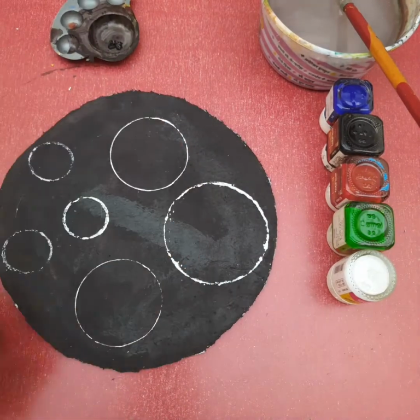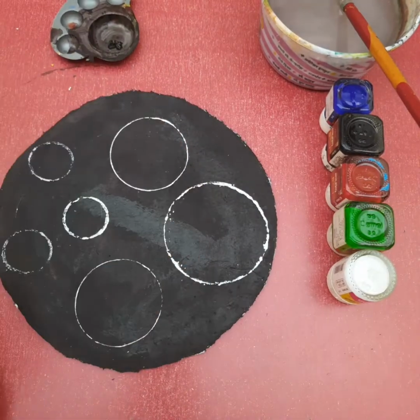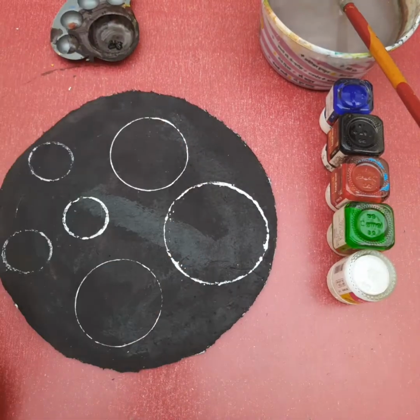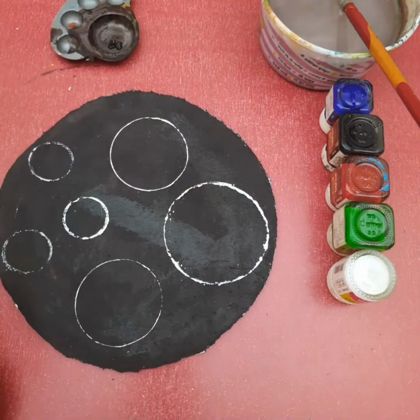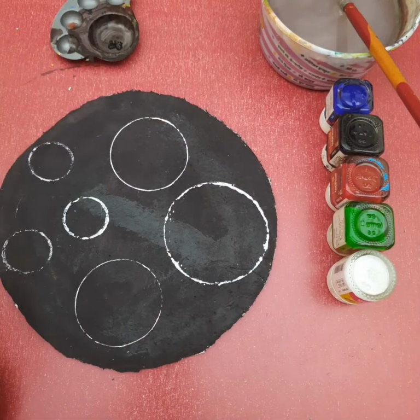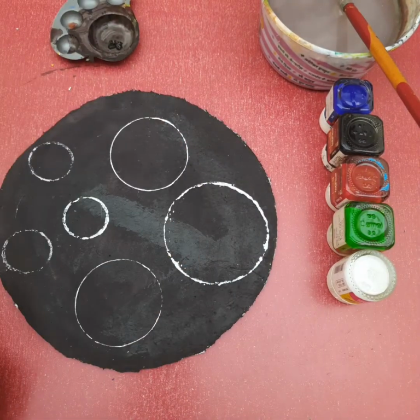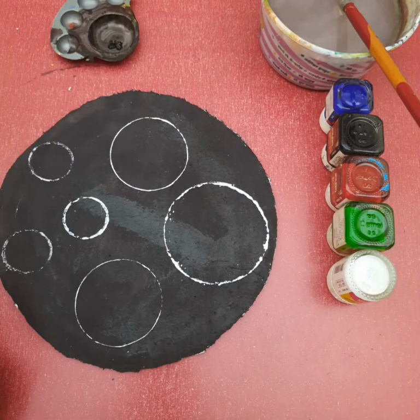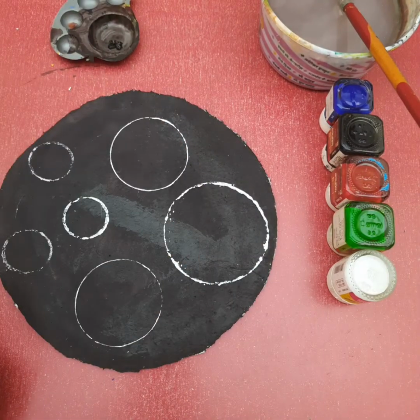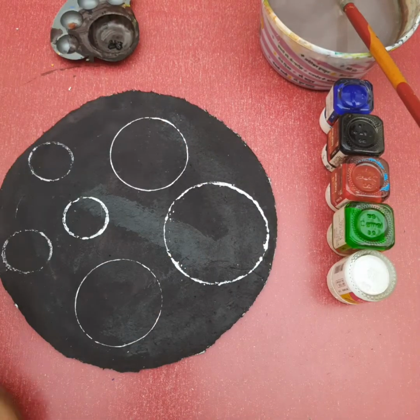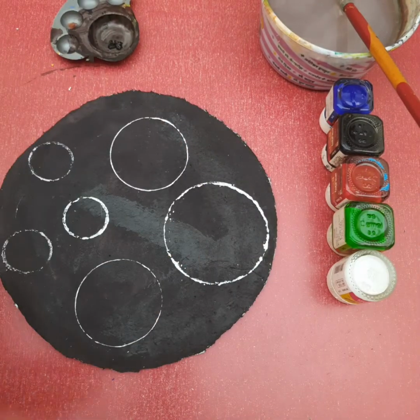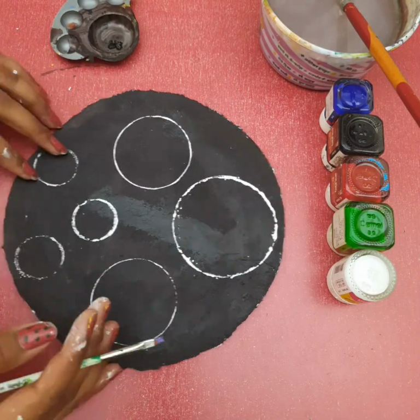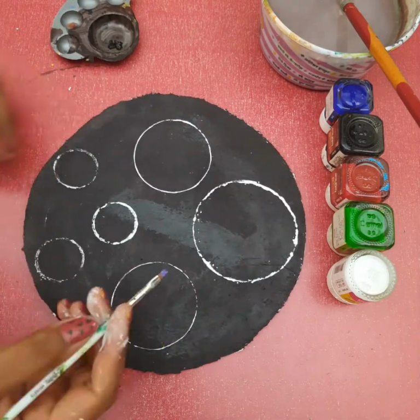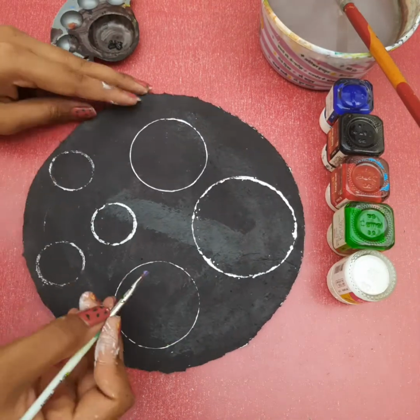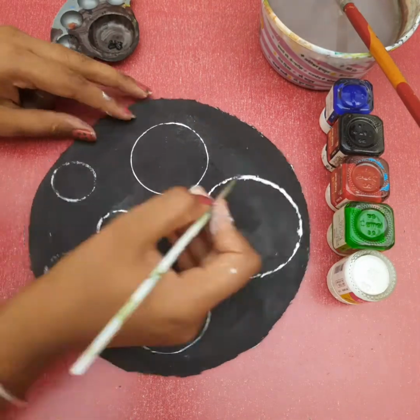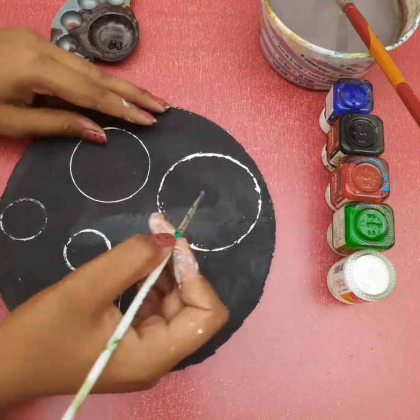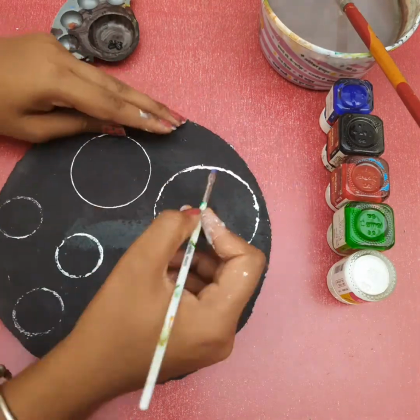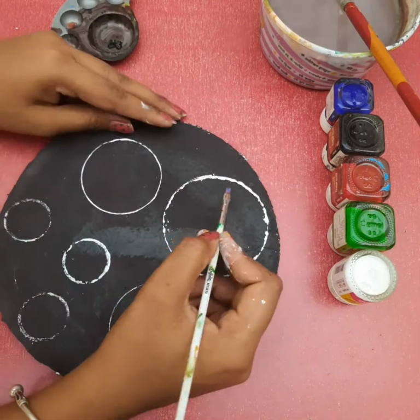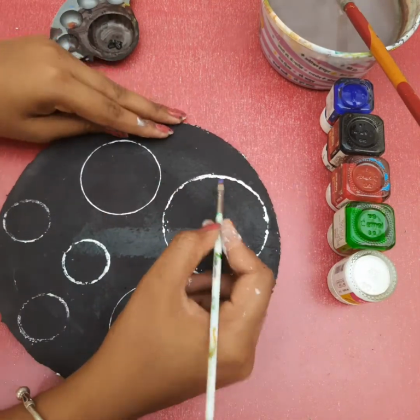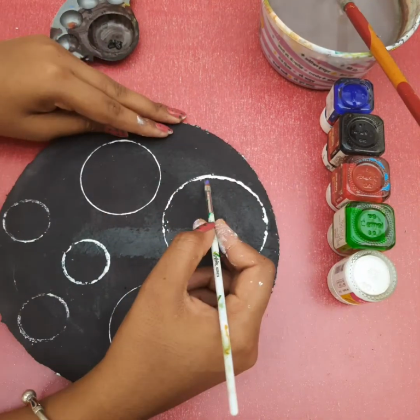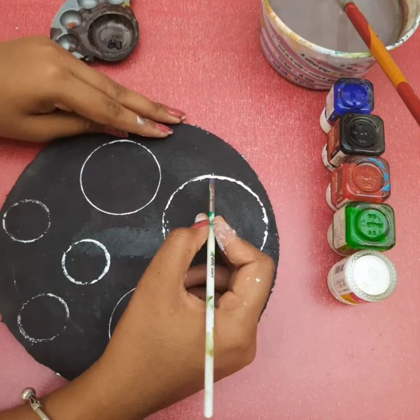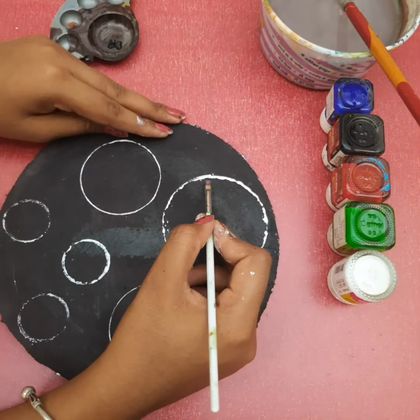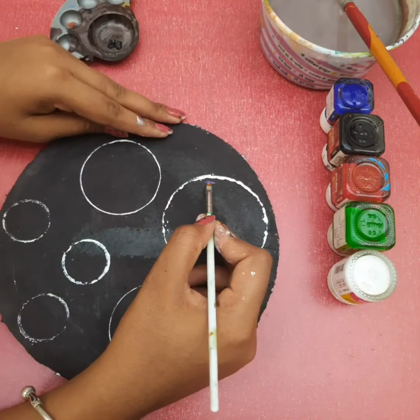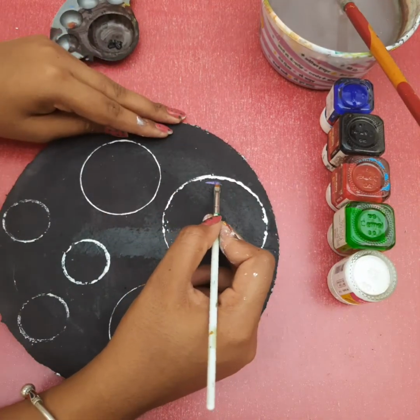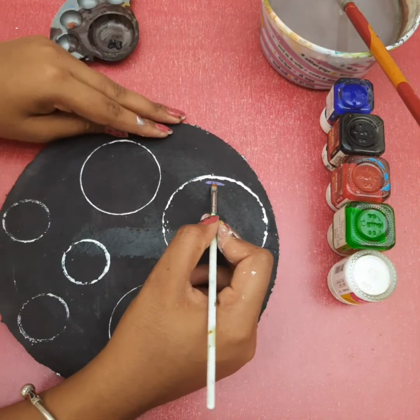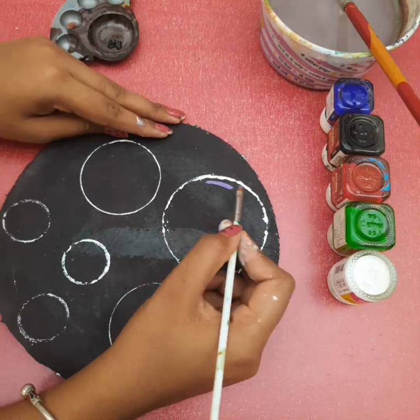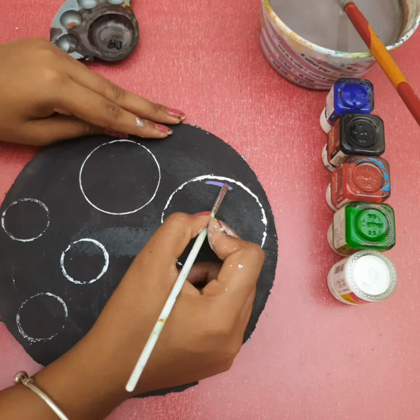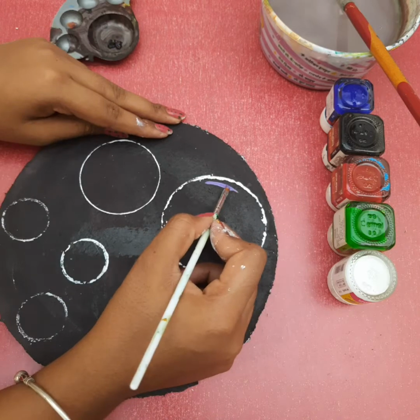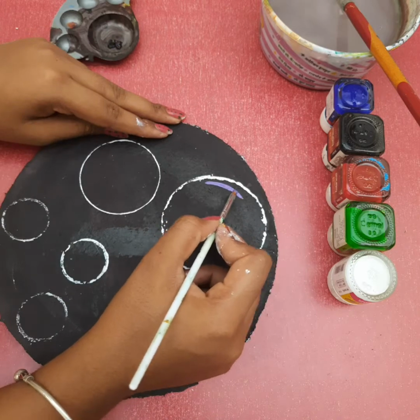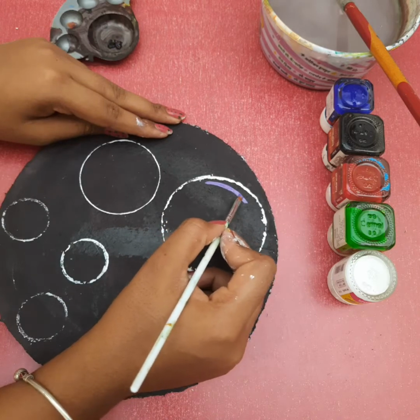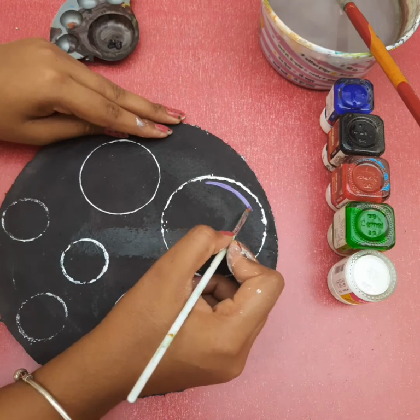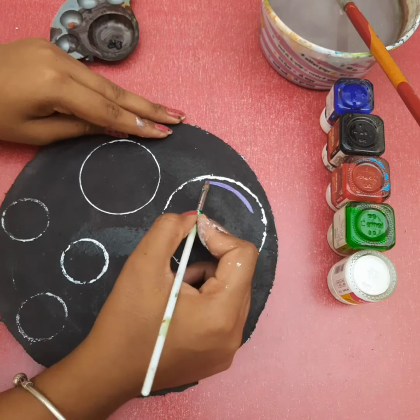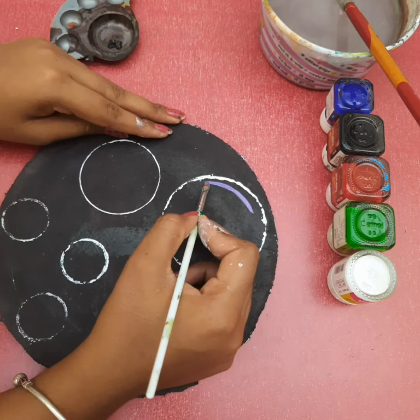Third step: paint purple color and green color inside the surface. It's pretty good.